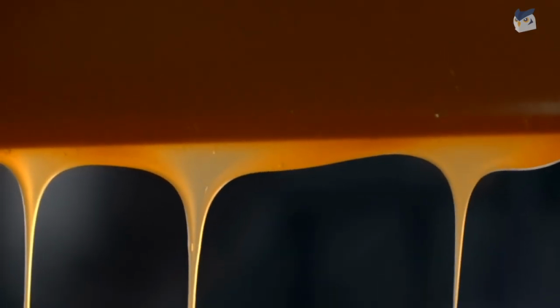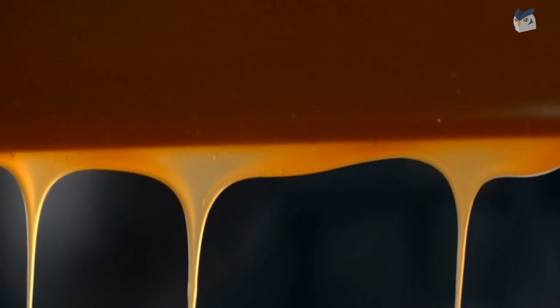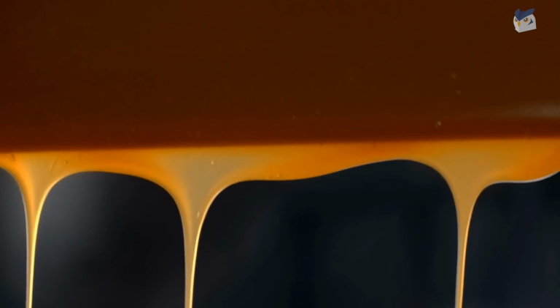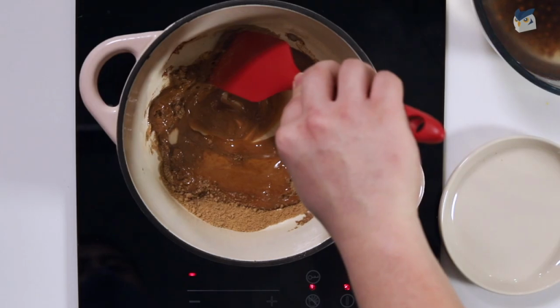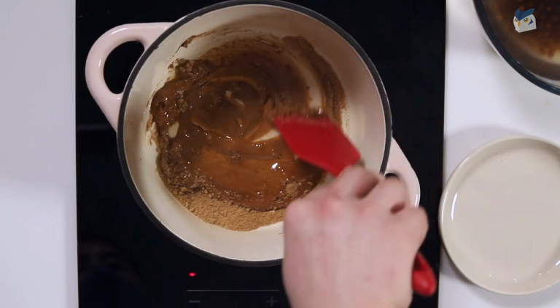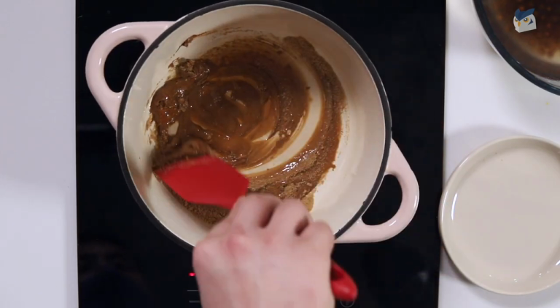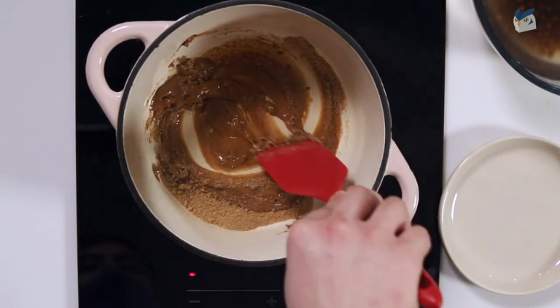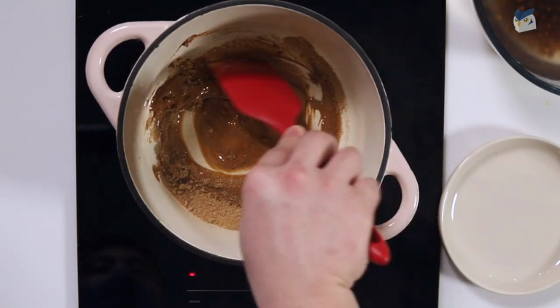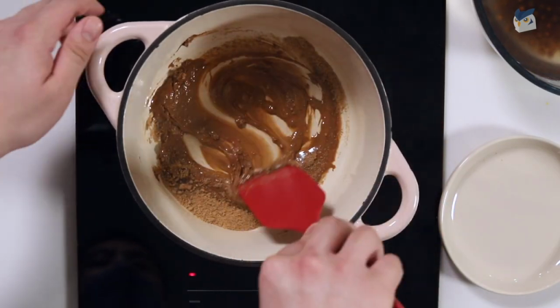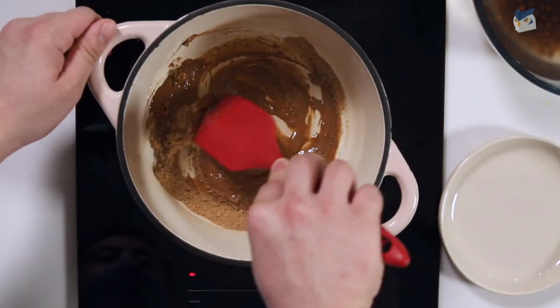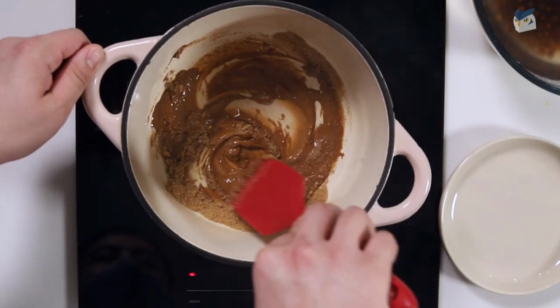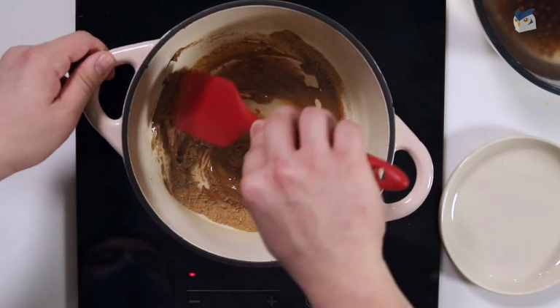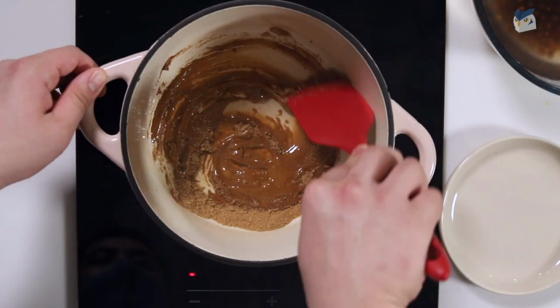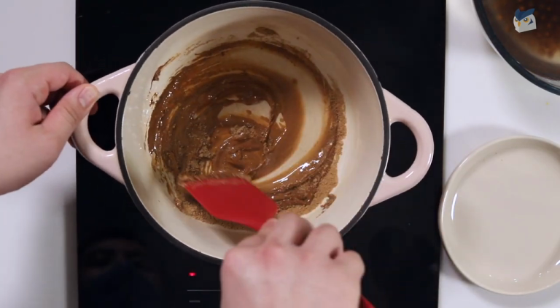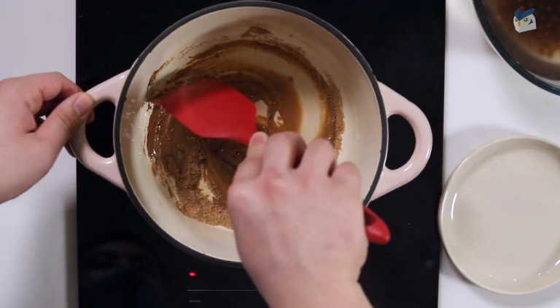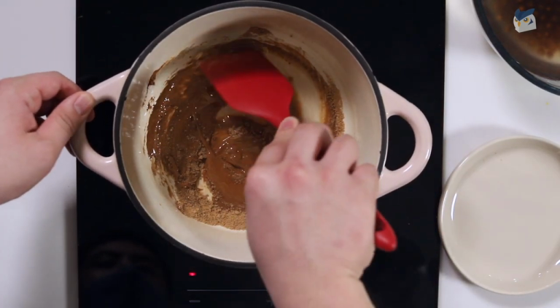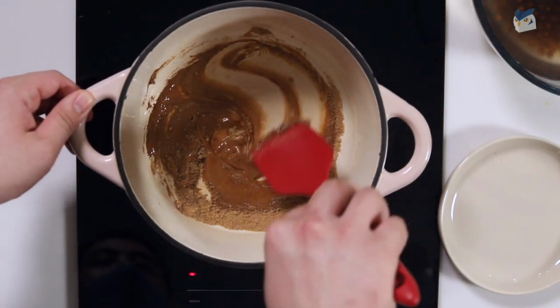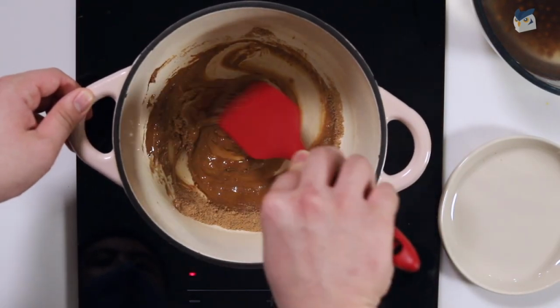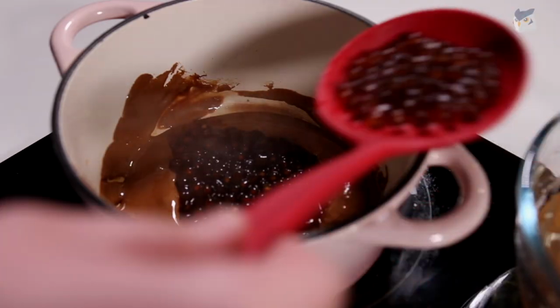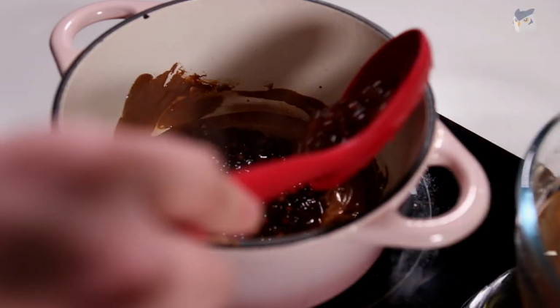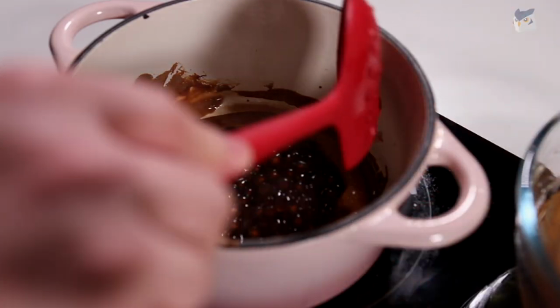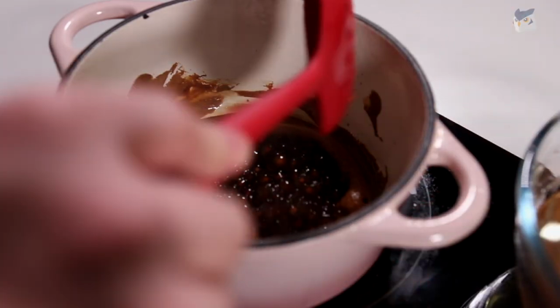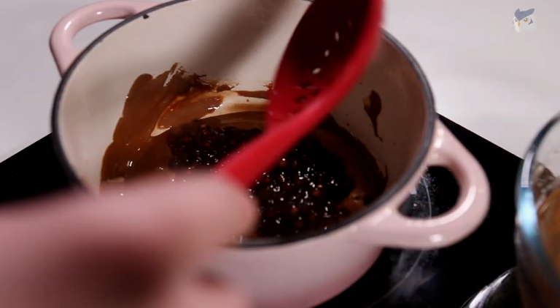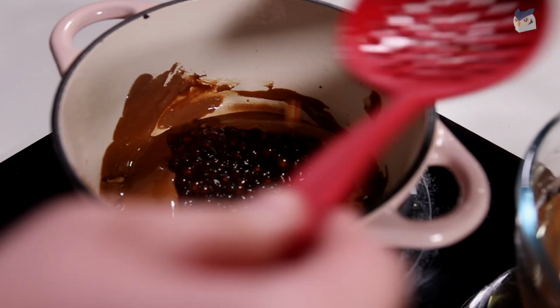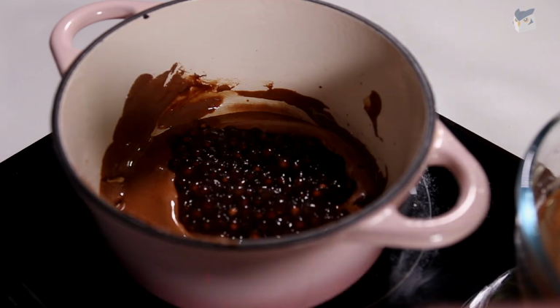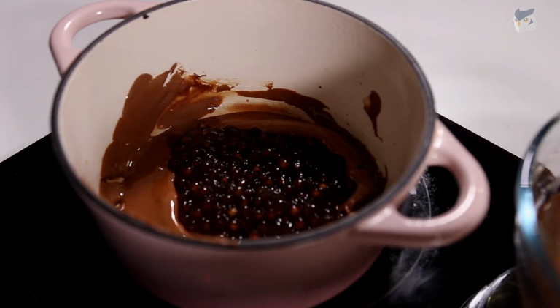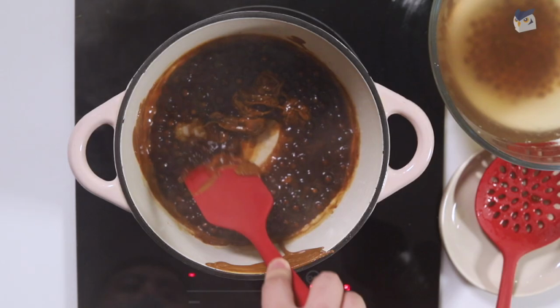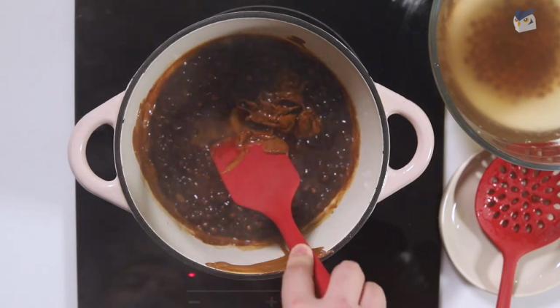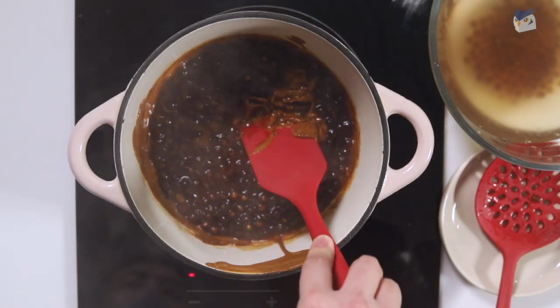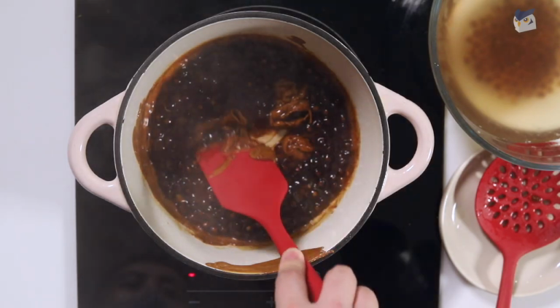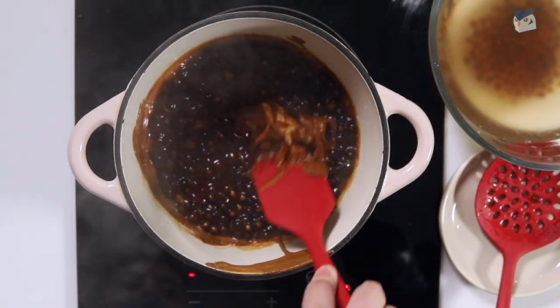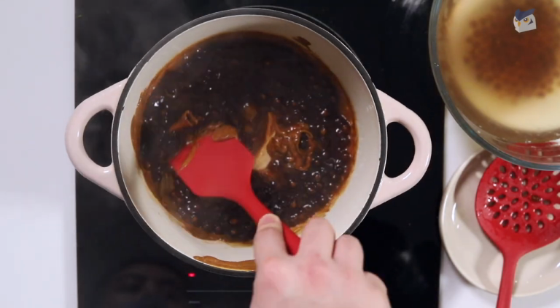Once the sugar begins to melt you can start pouring the boba into the pan and cook this slowly until it becomes melted and thick.